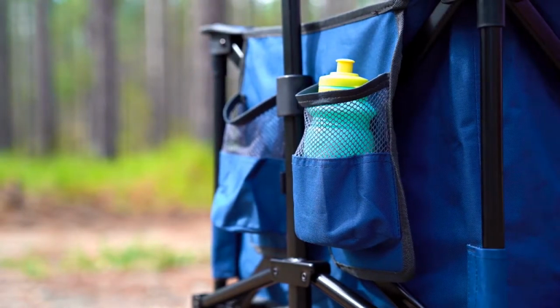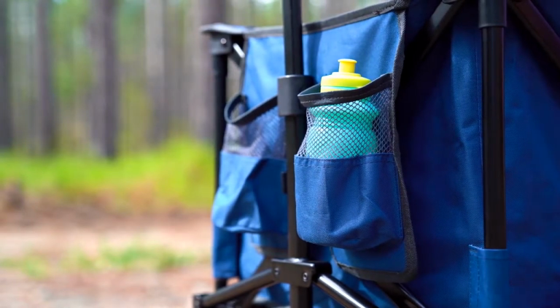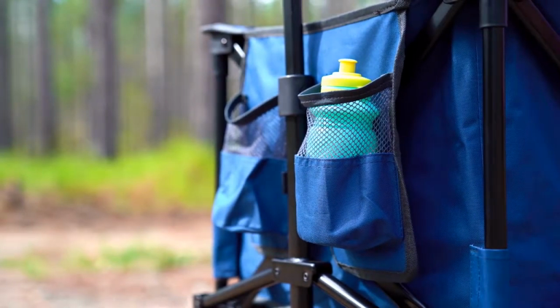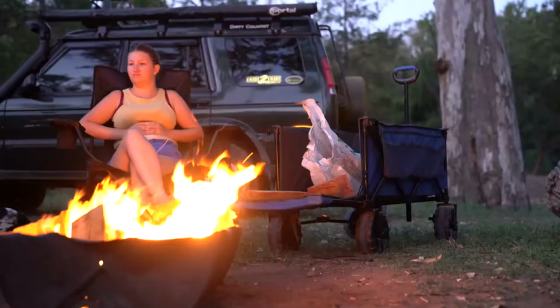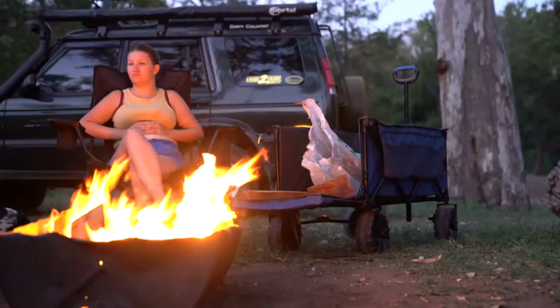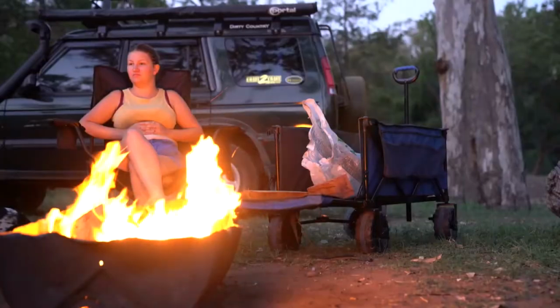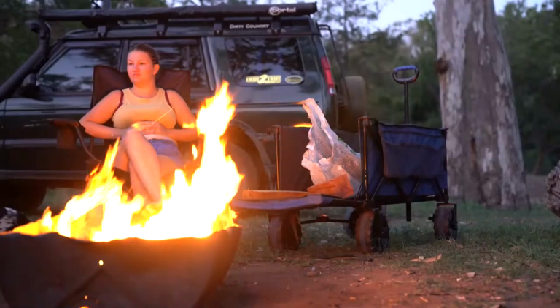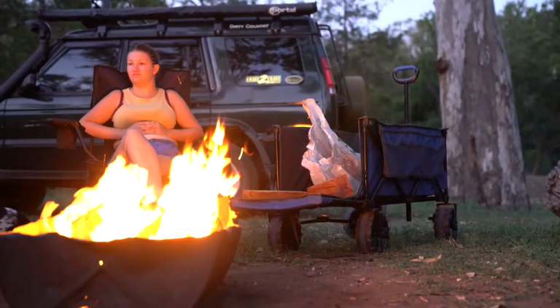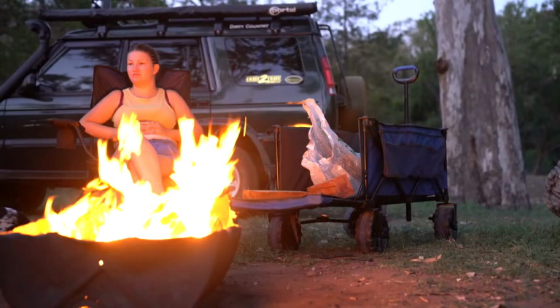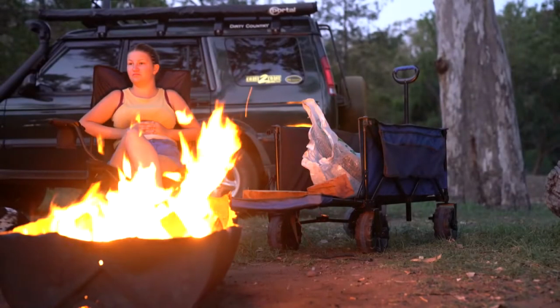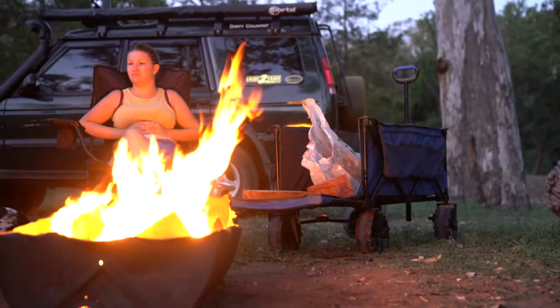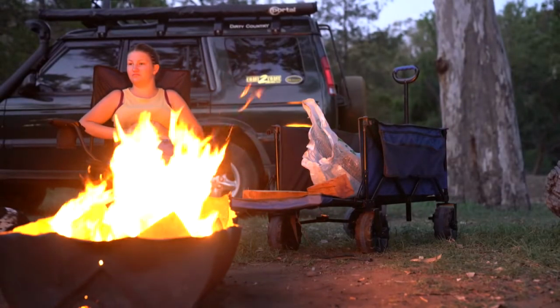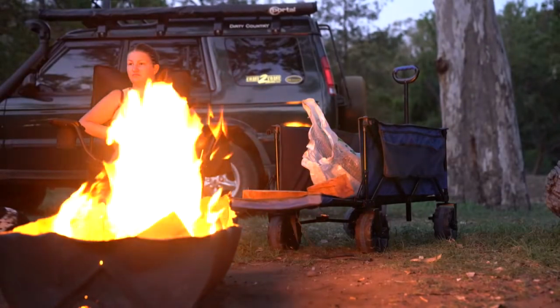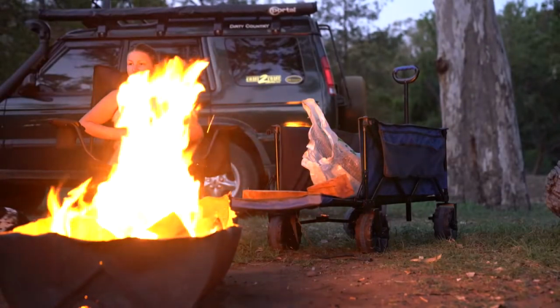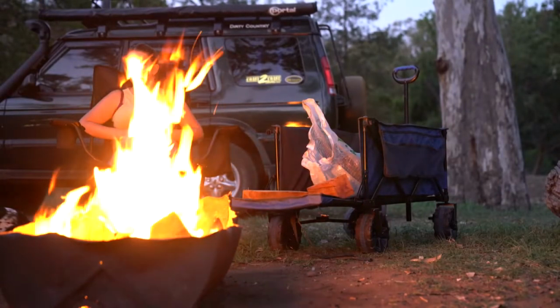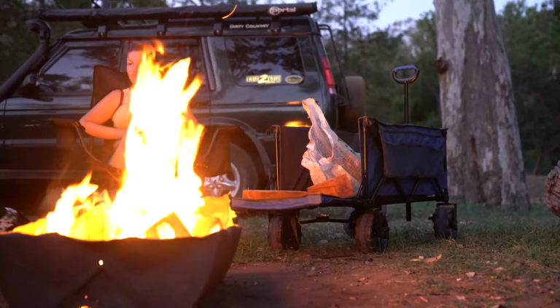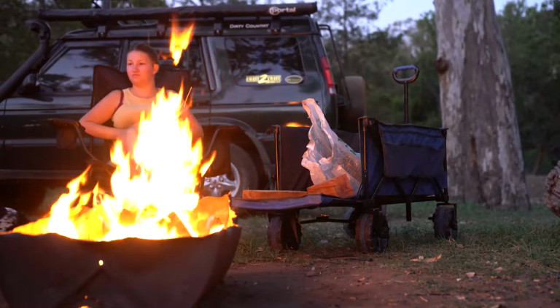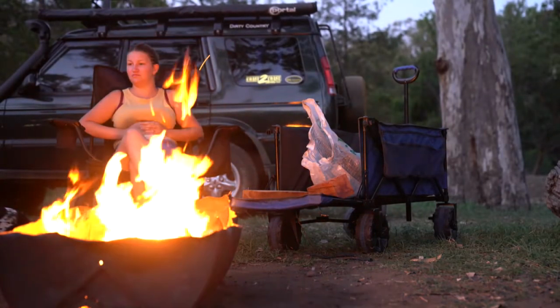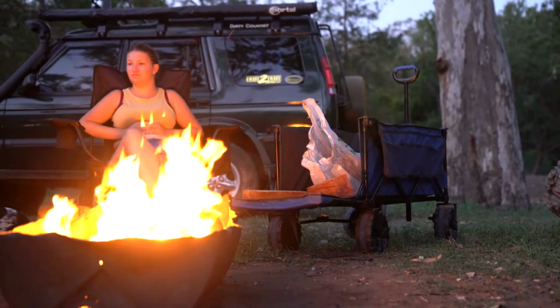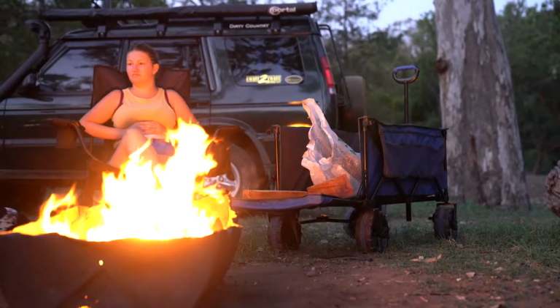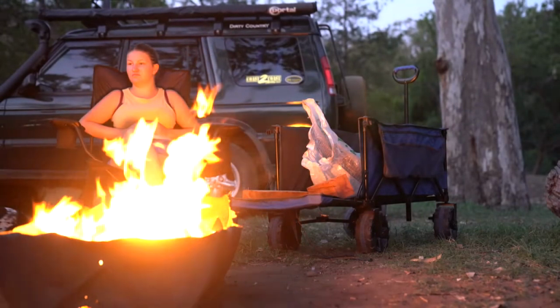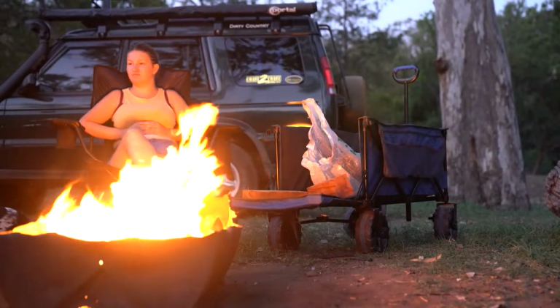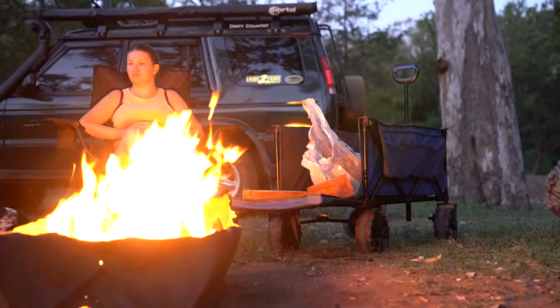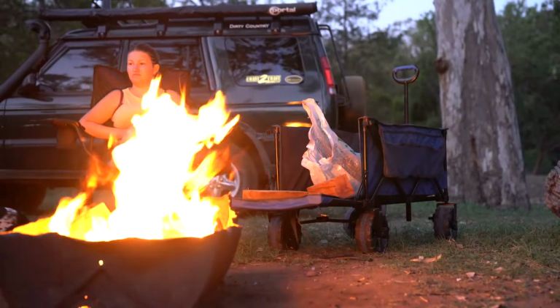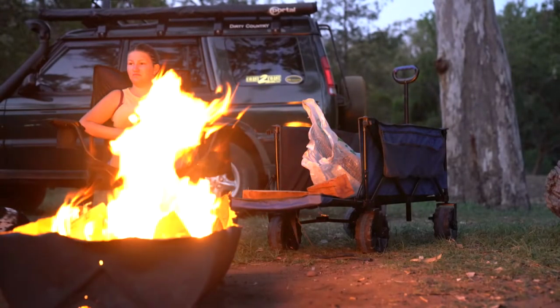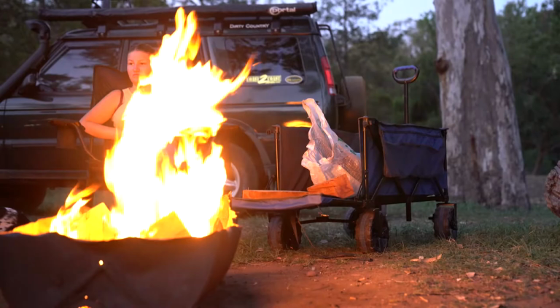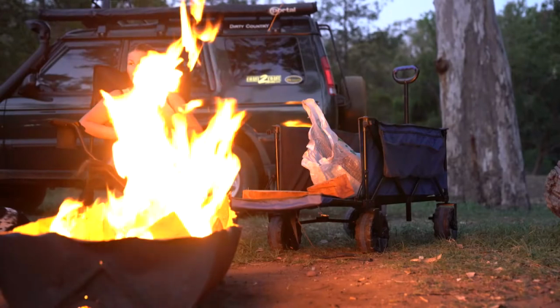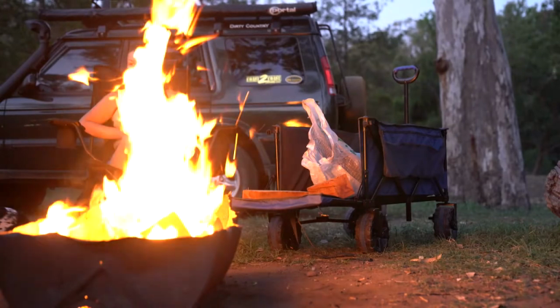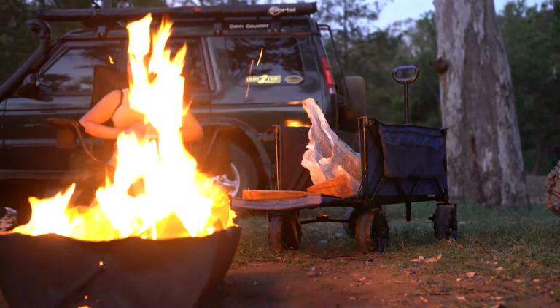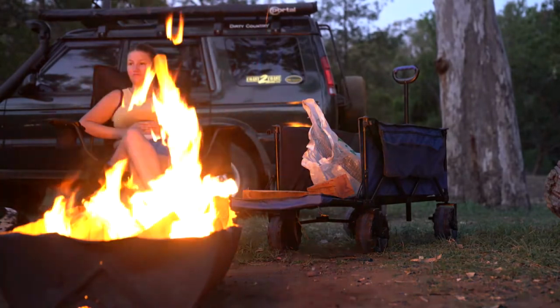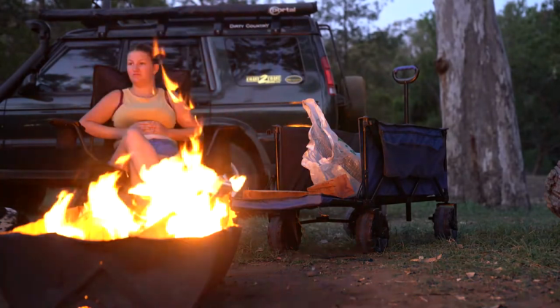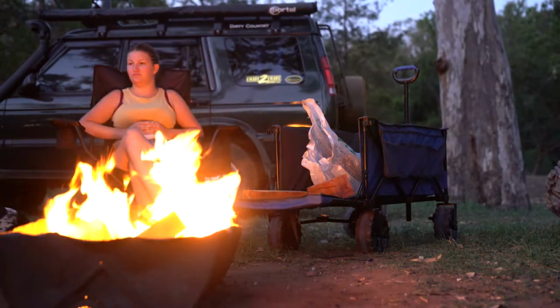All wagons come with a 12-month warranty, so why not put it to the test today and get on out there.